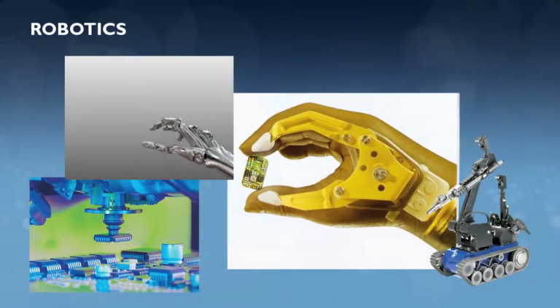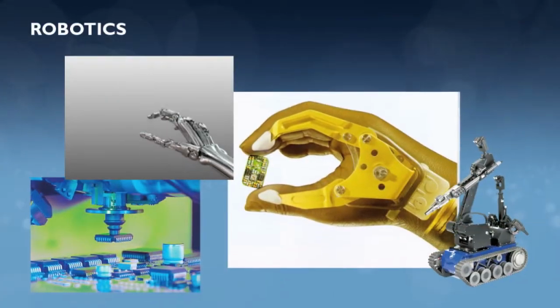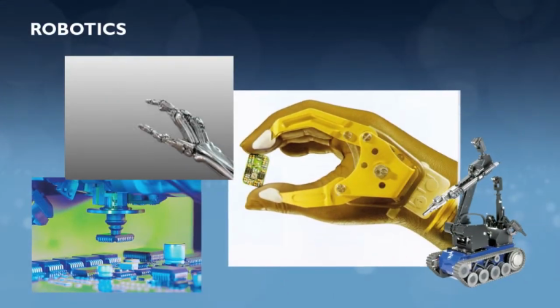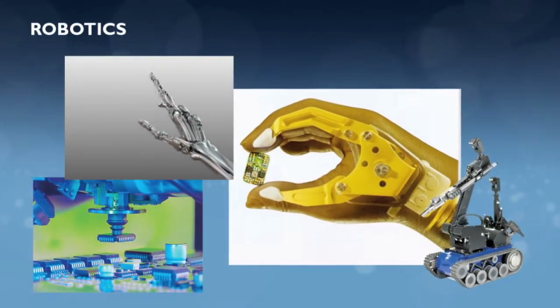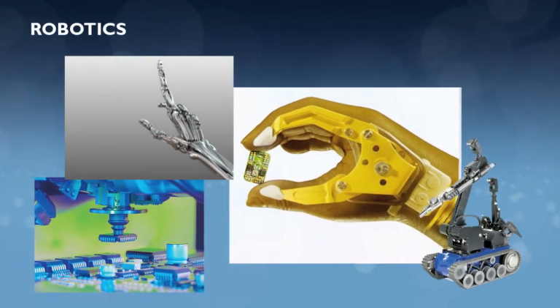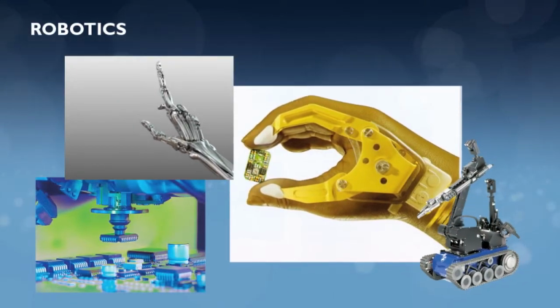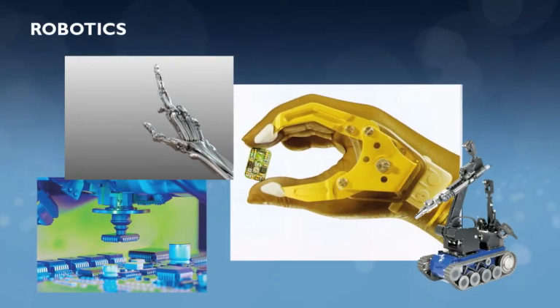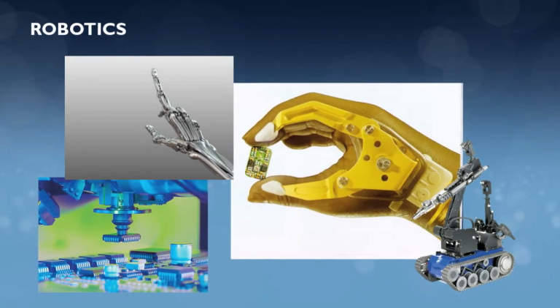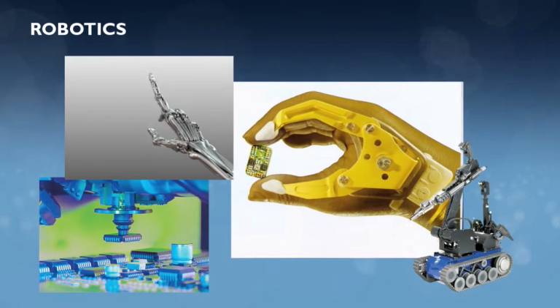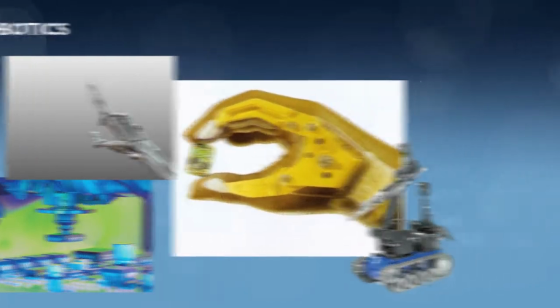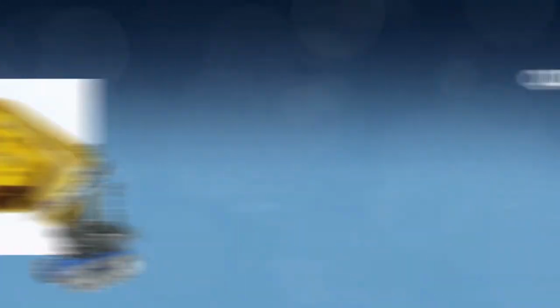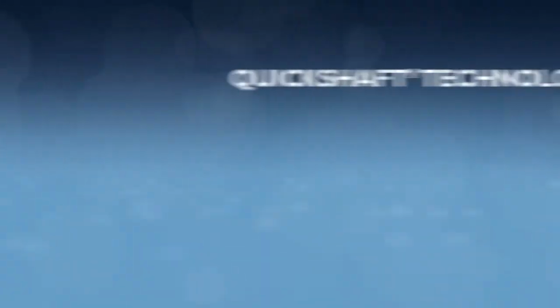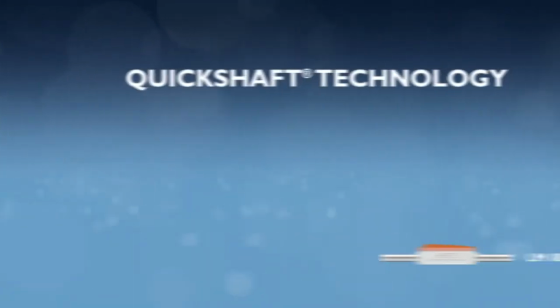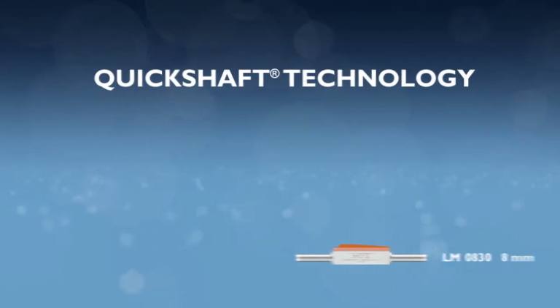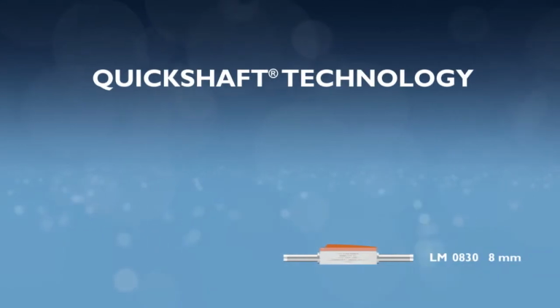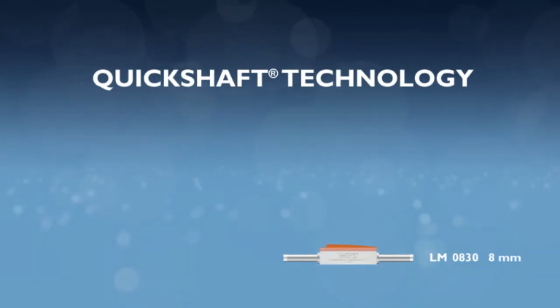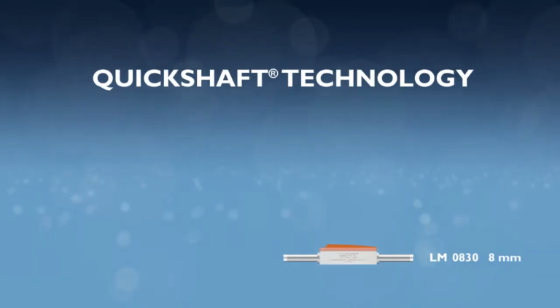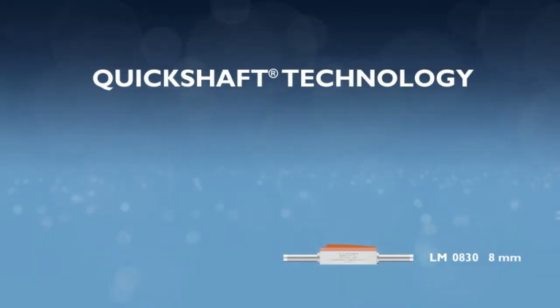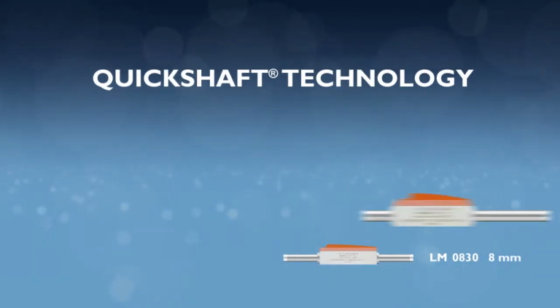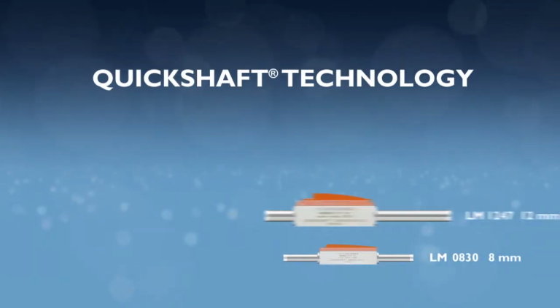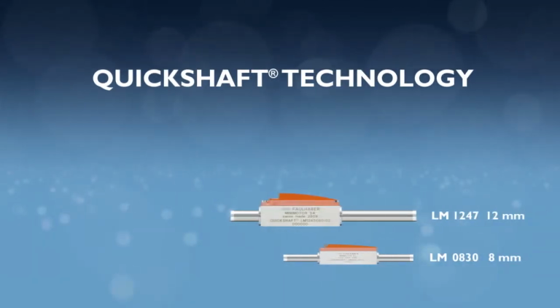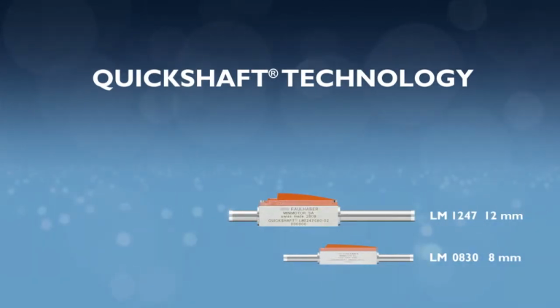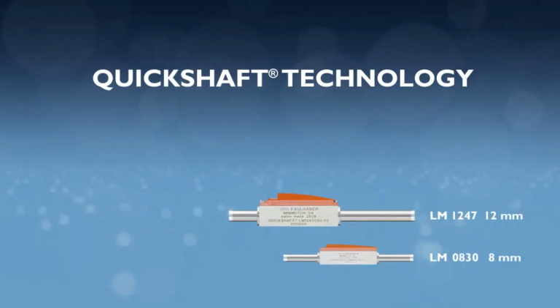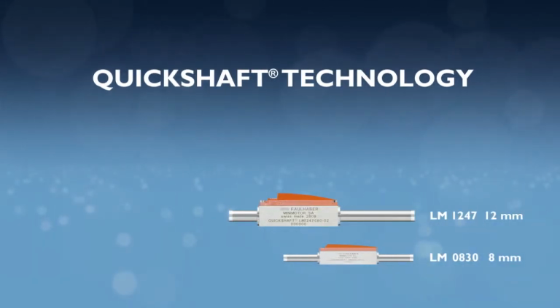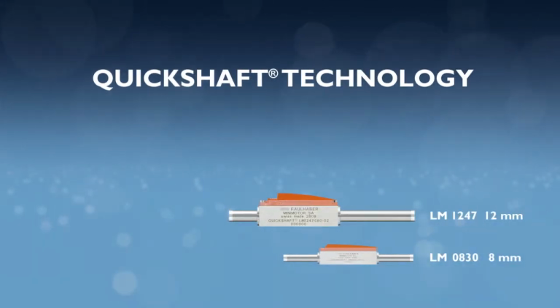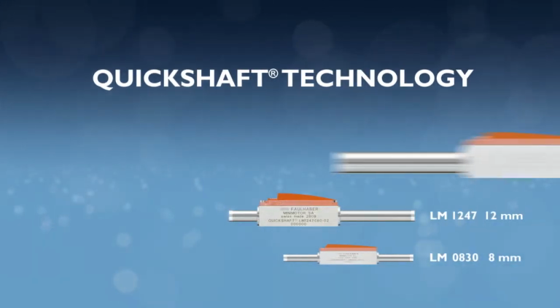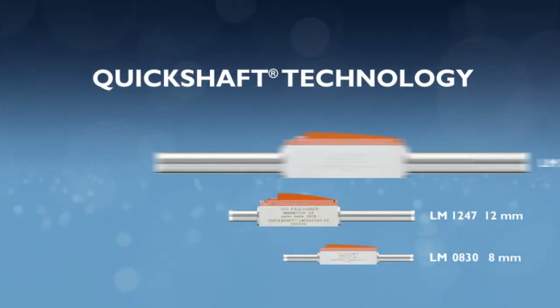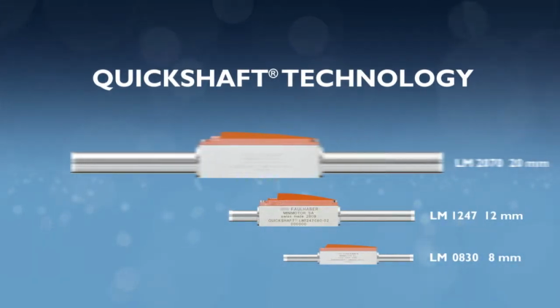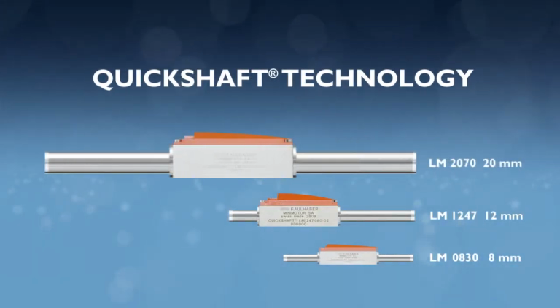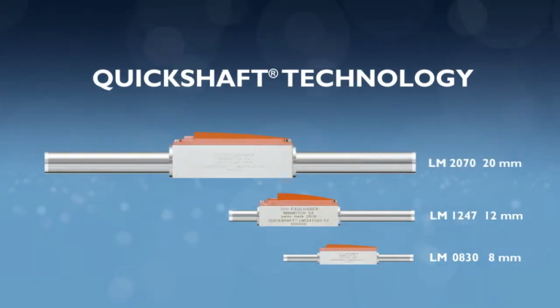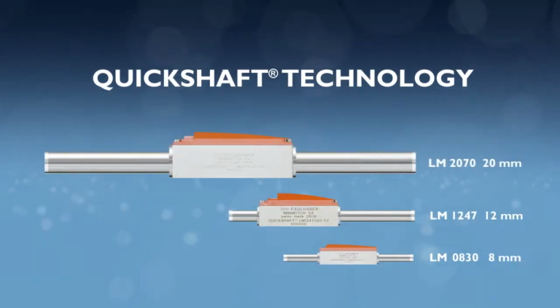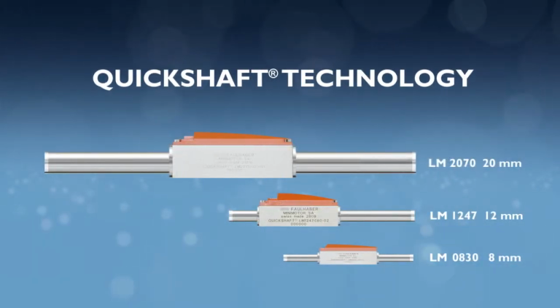The quick shaft technology offers 8mm, 12mm, and 20mm options.